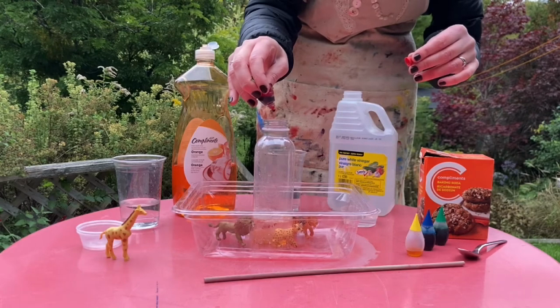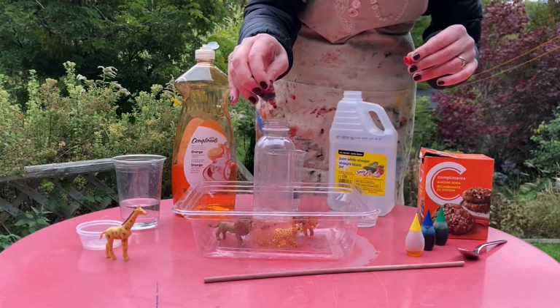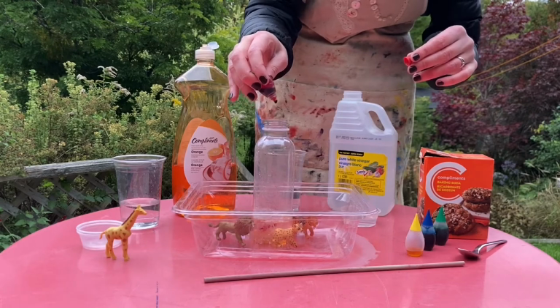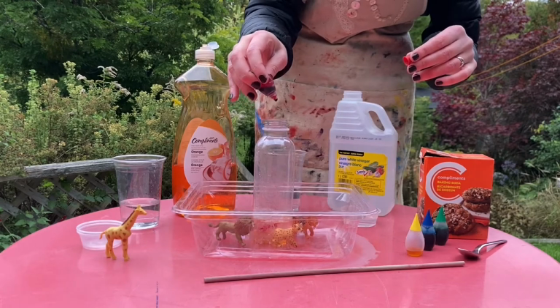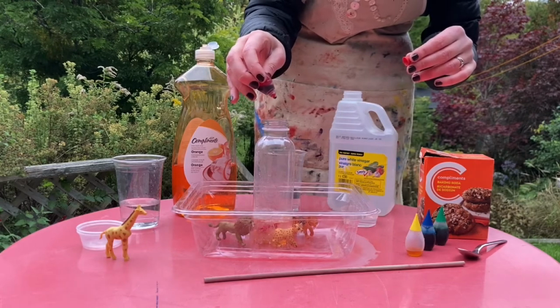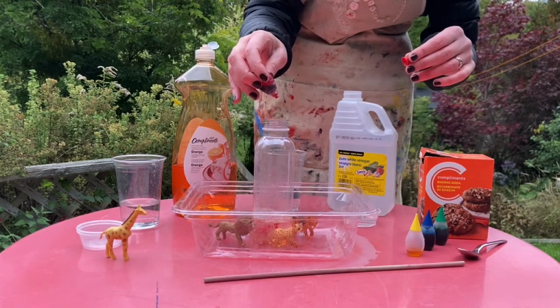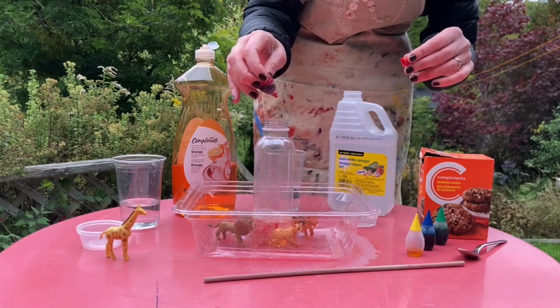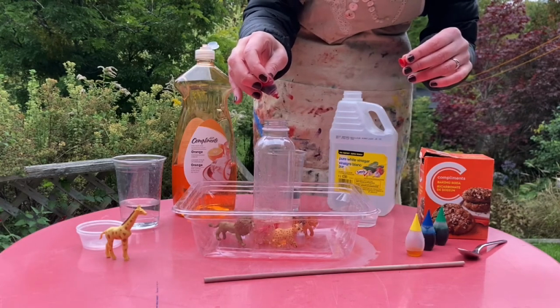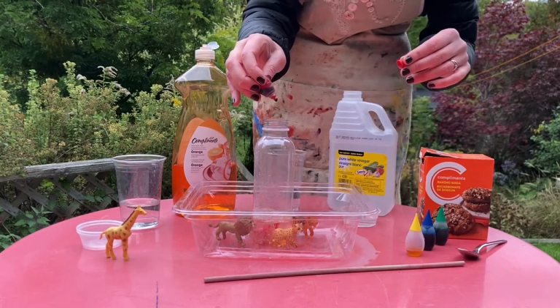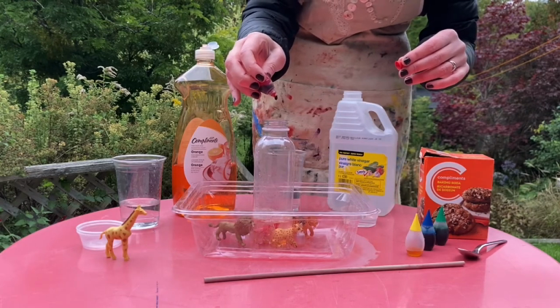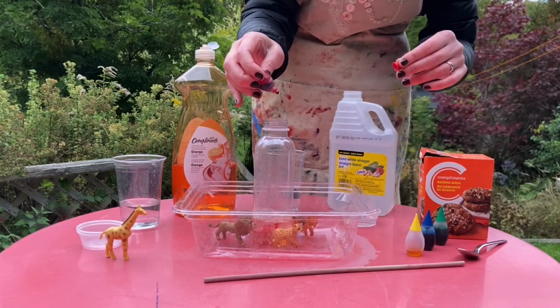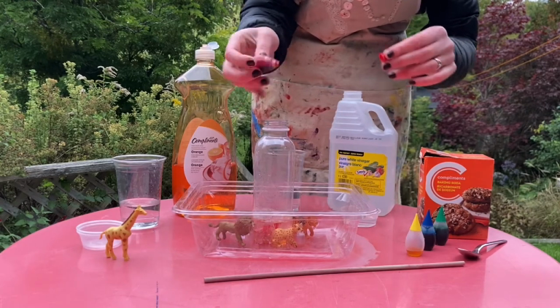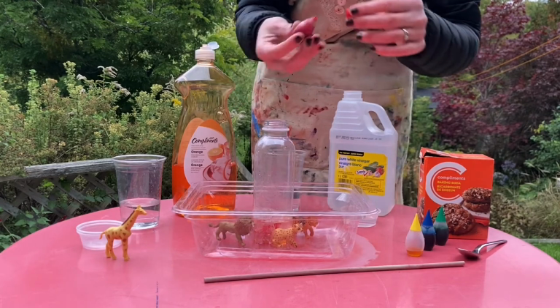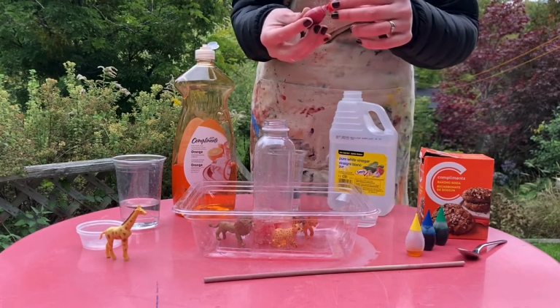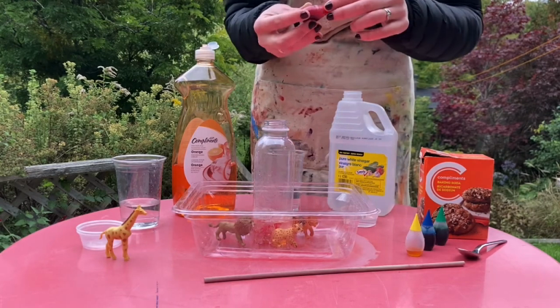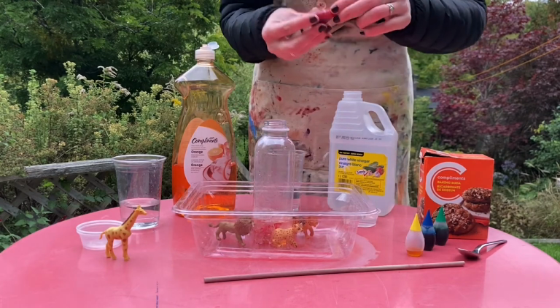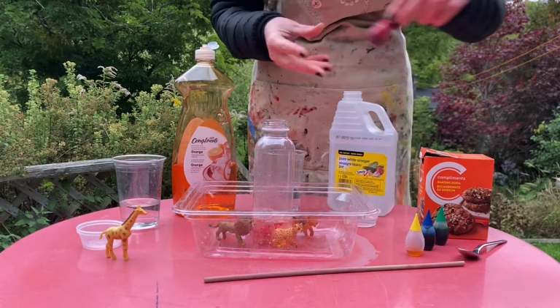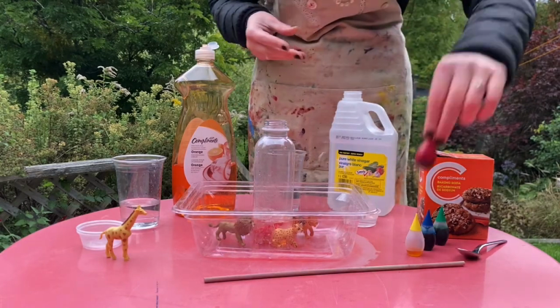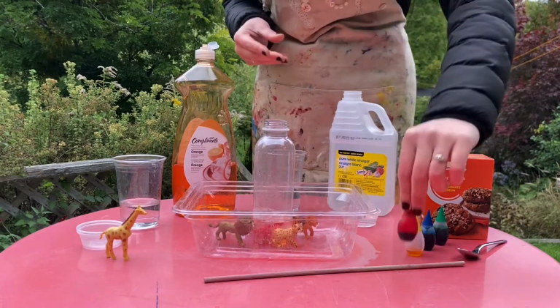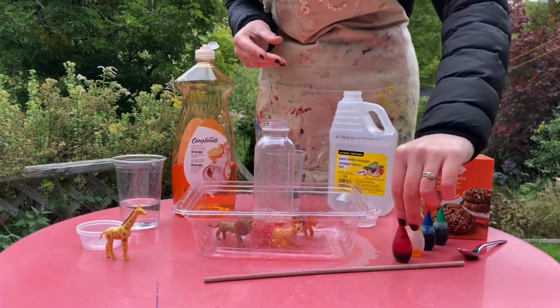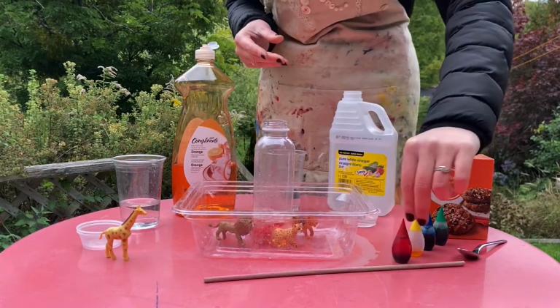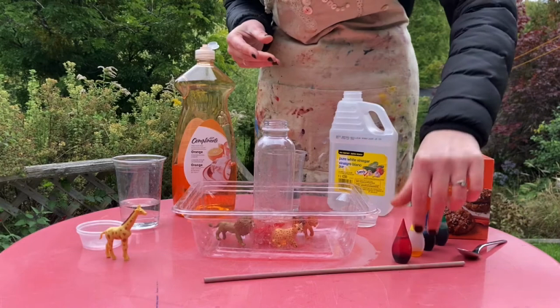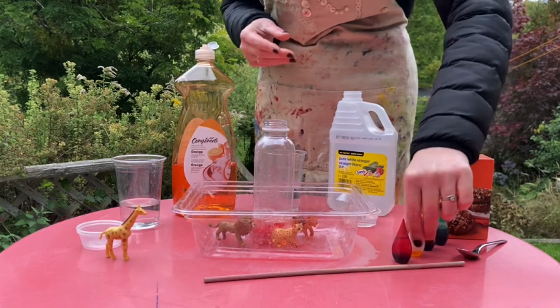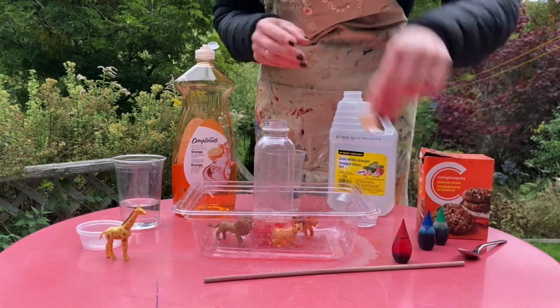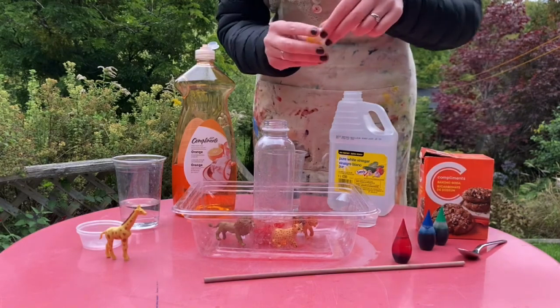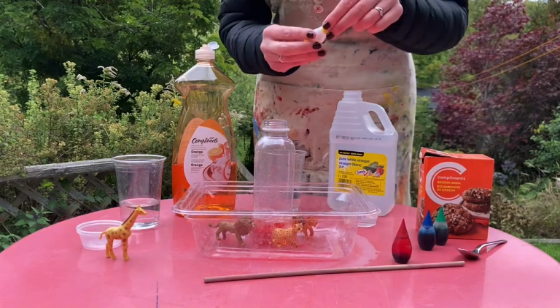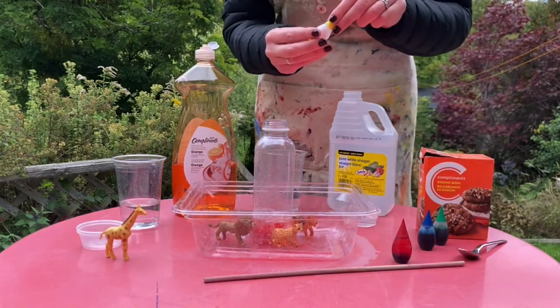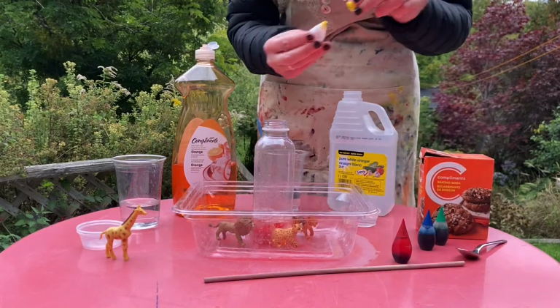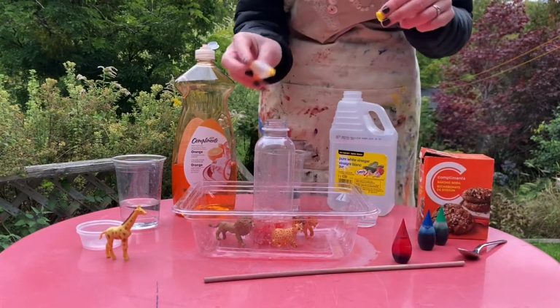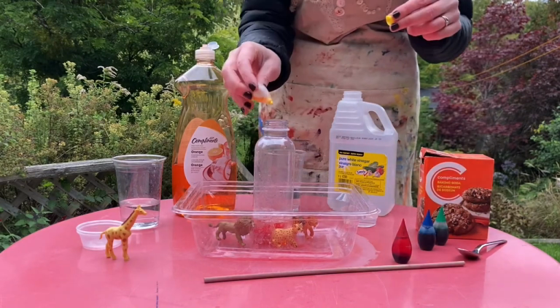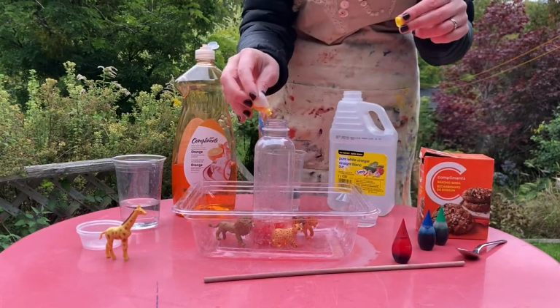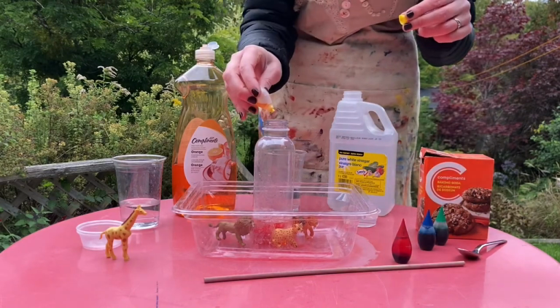It's really fun to watch what the drops do when they mix with the water and the soap, and you can do different color combinations.